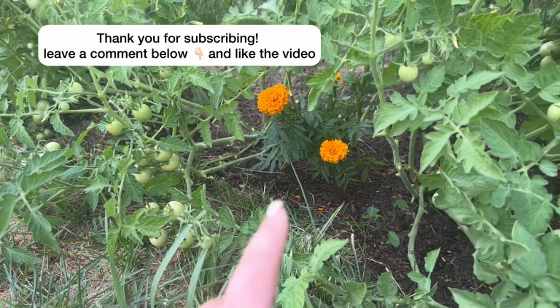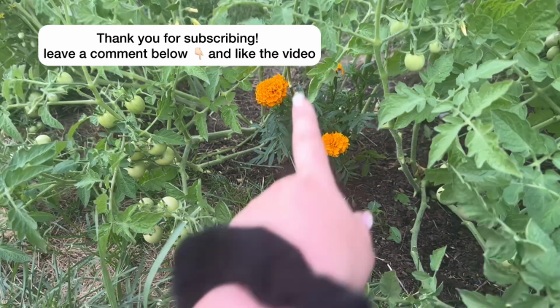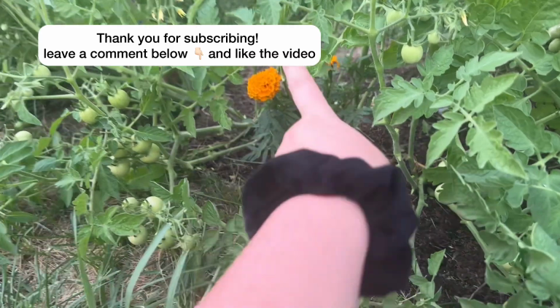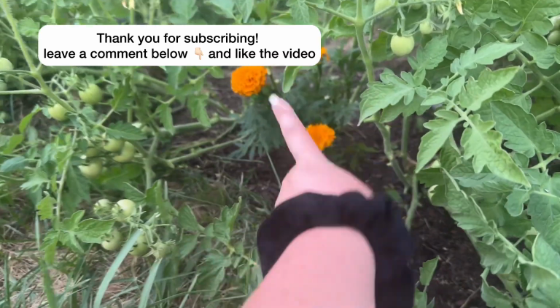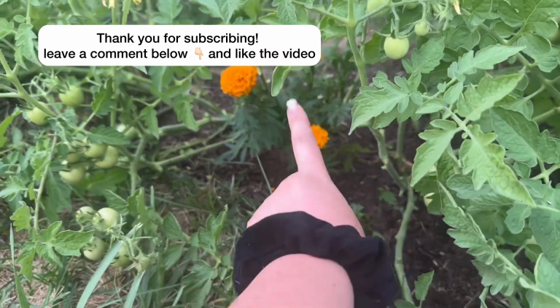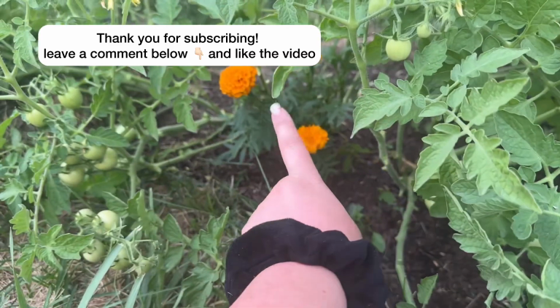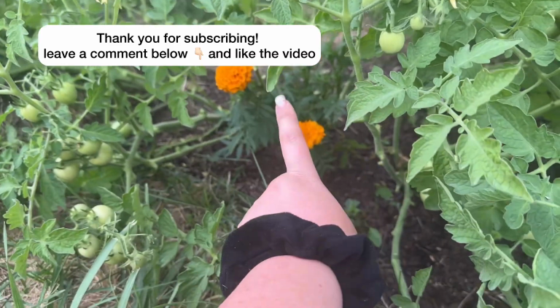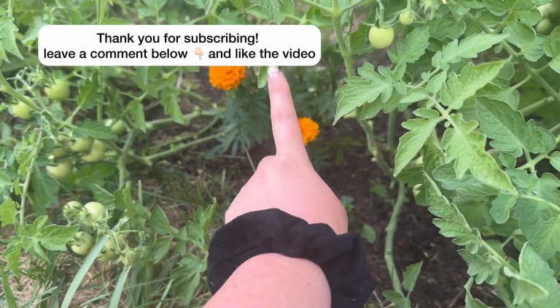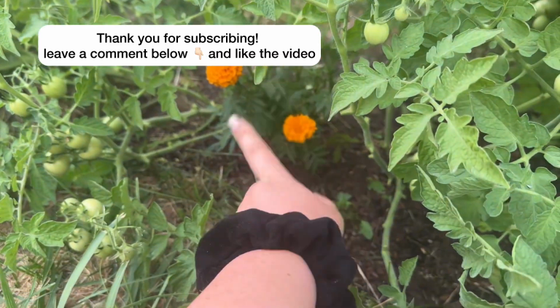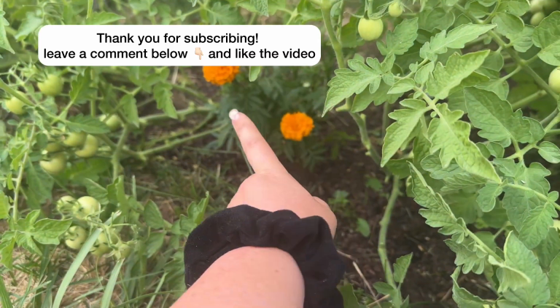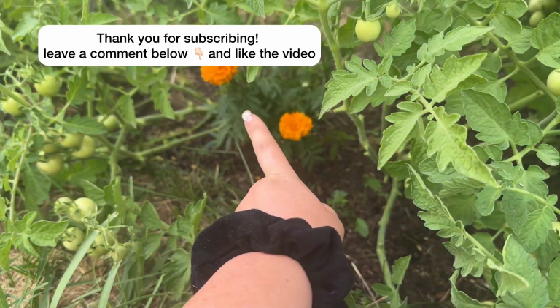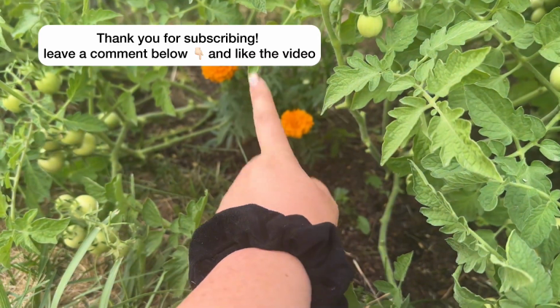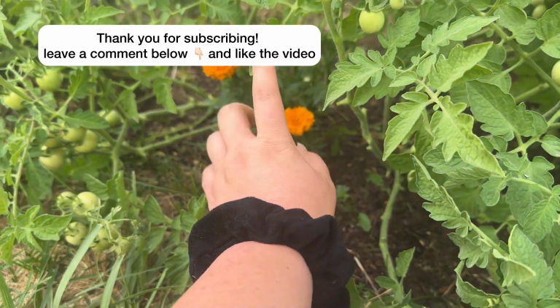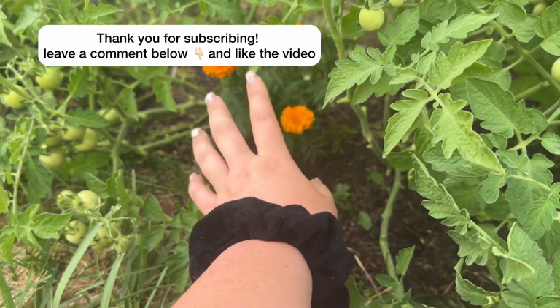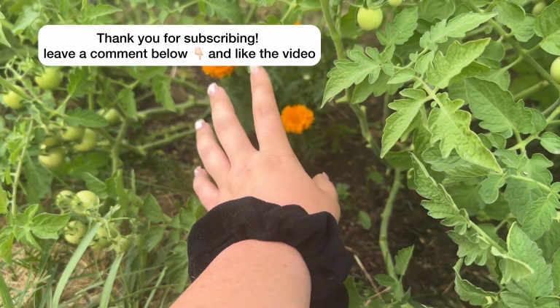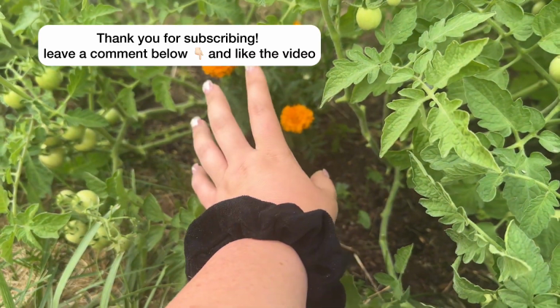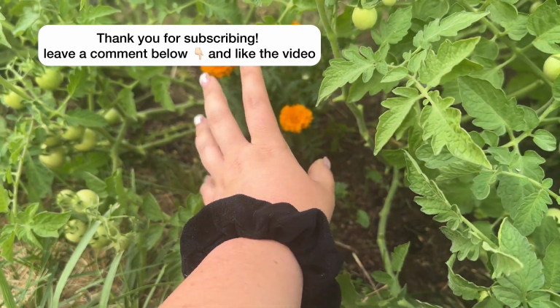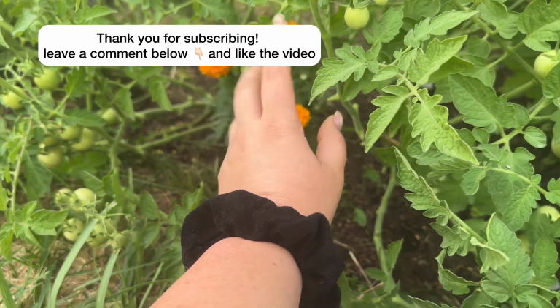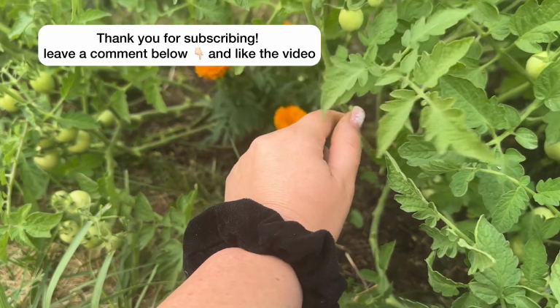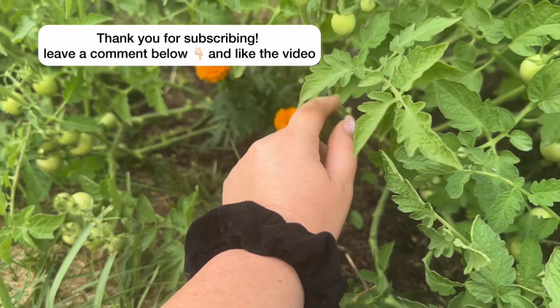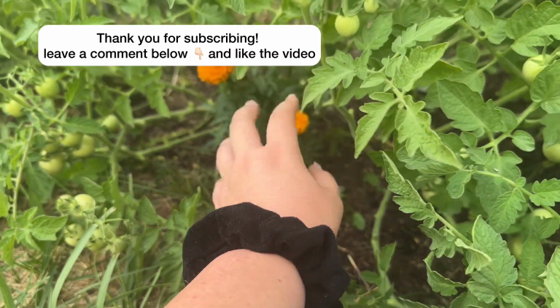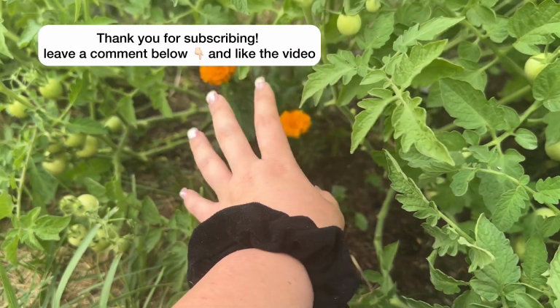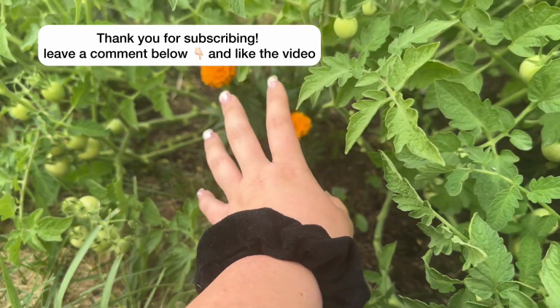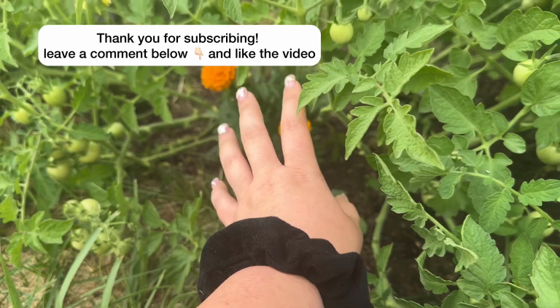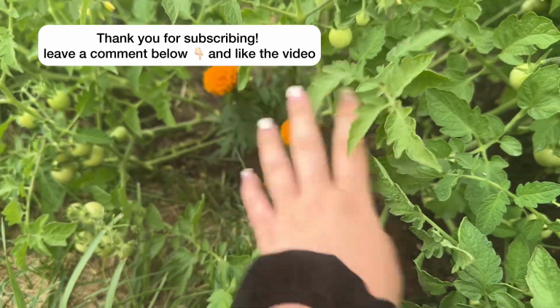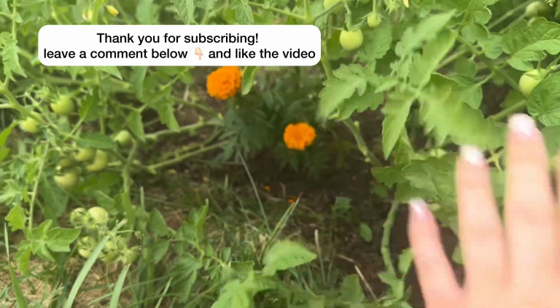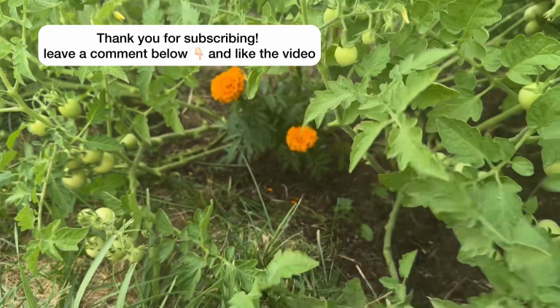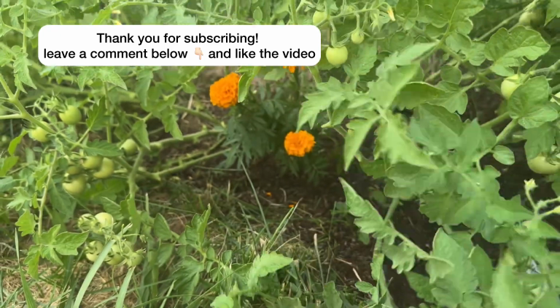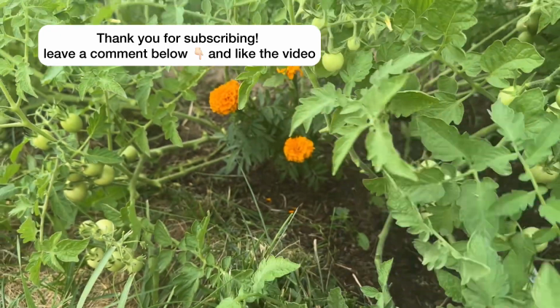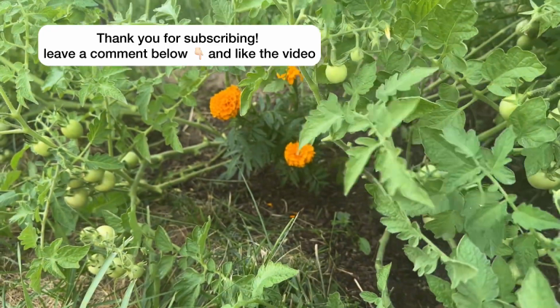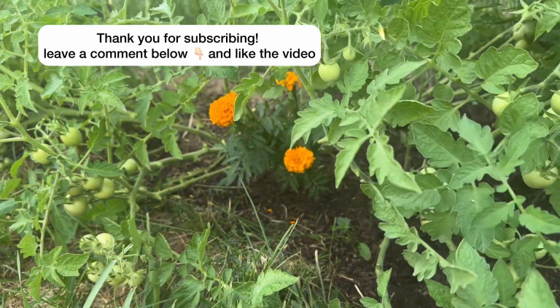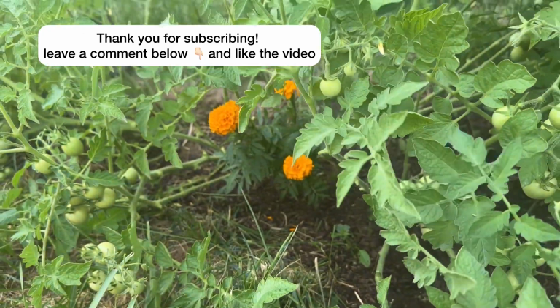This is just a little tip — and the marigolds! I have marigolds in here too. So here's just a little tip if you want to grow these tomatoes.